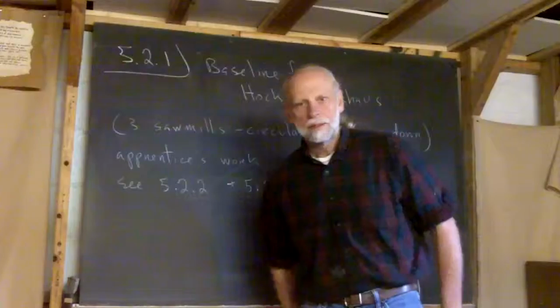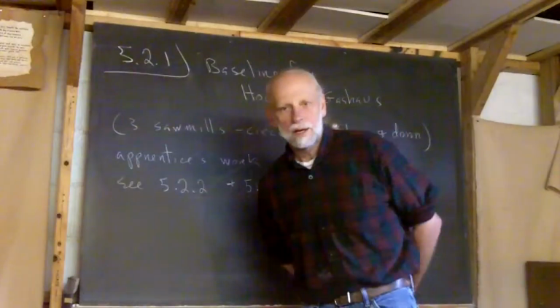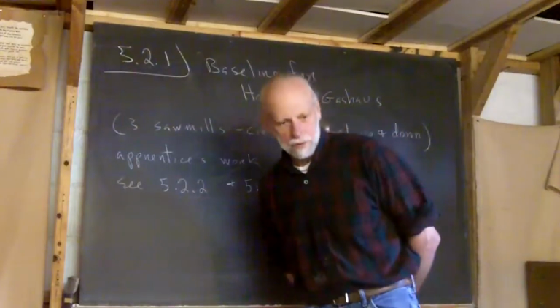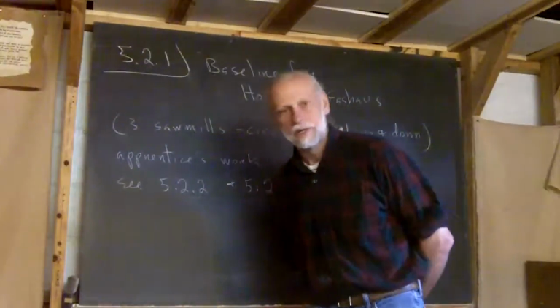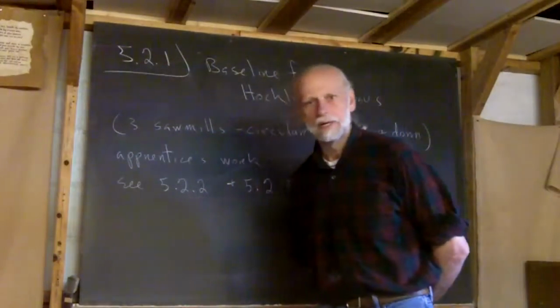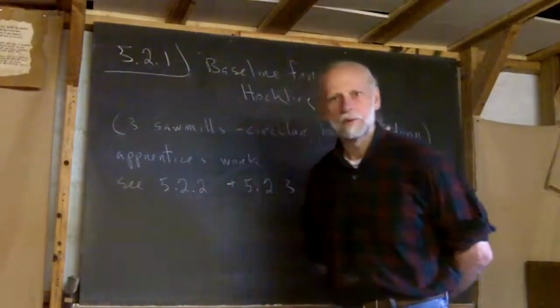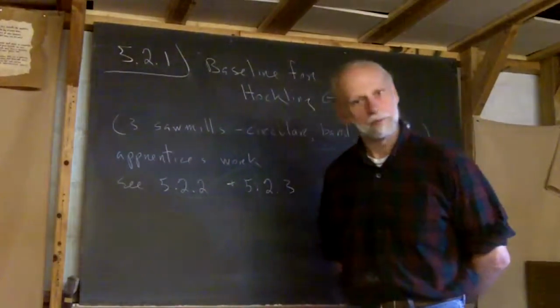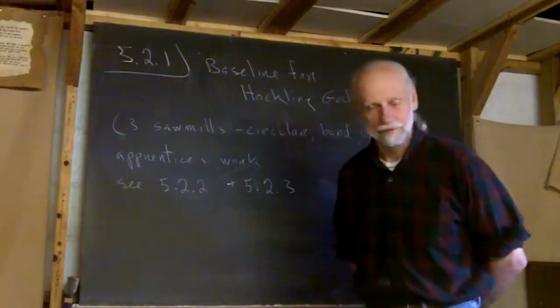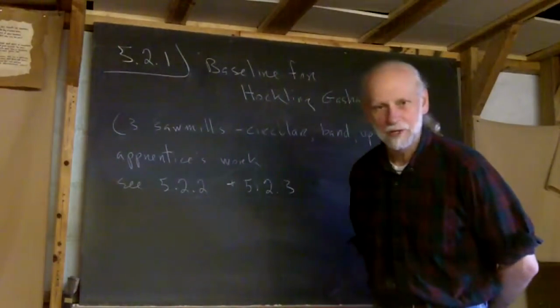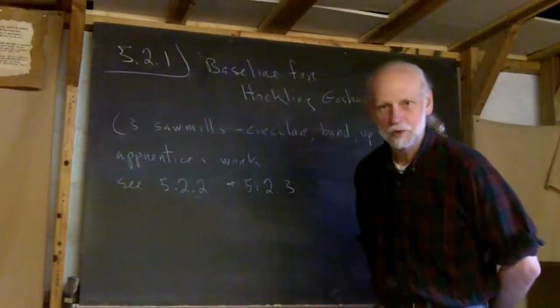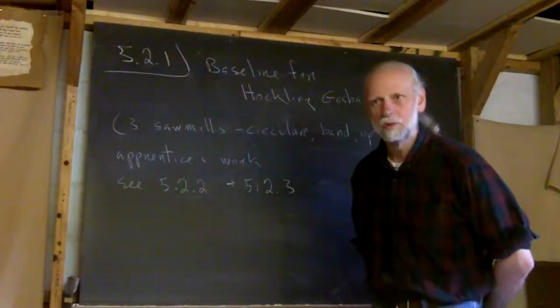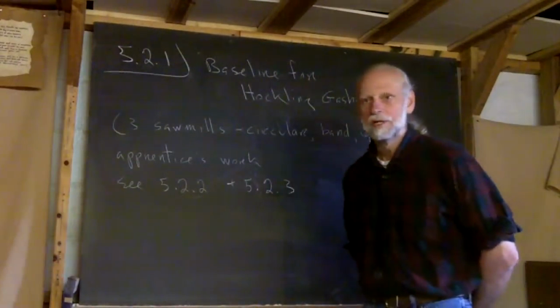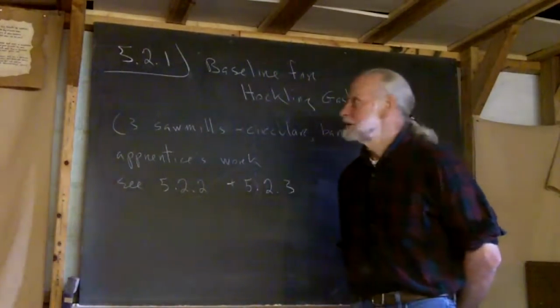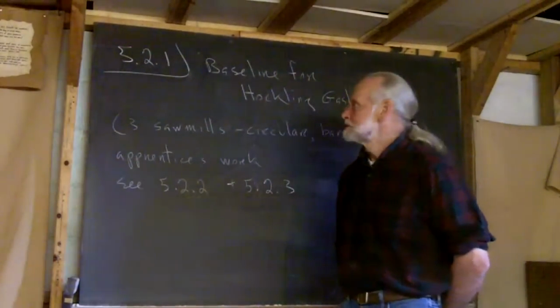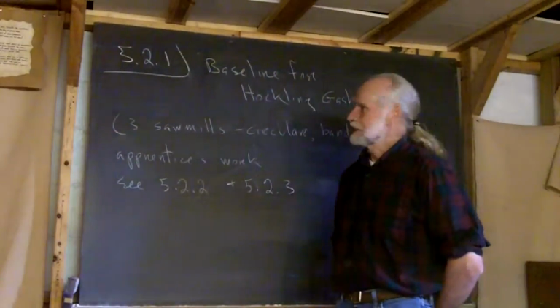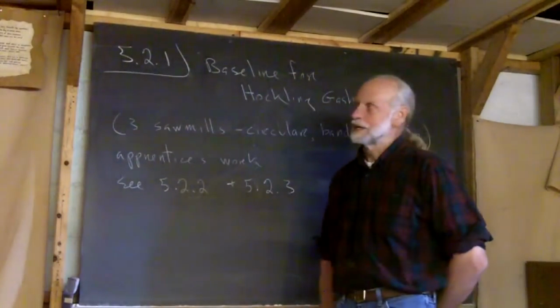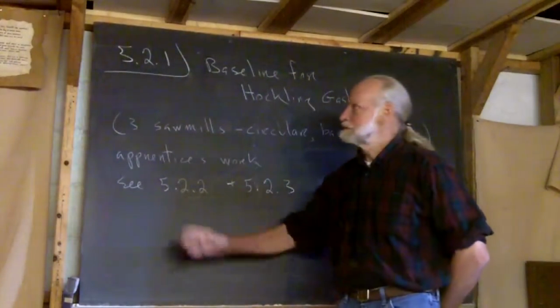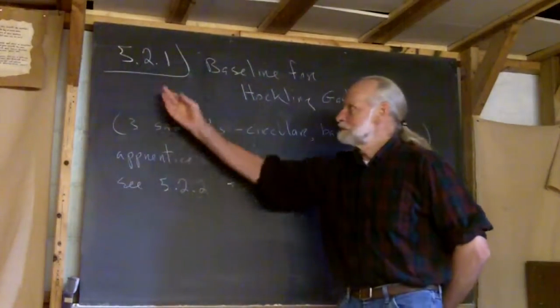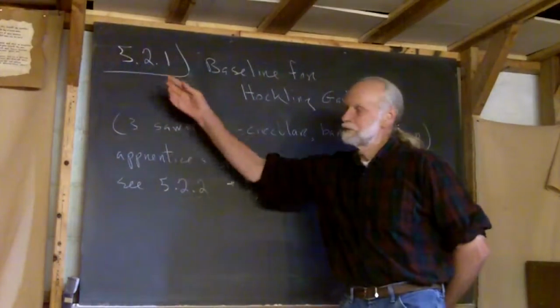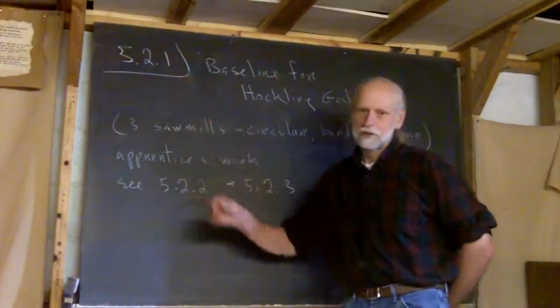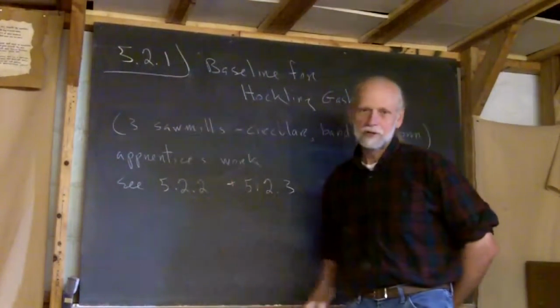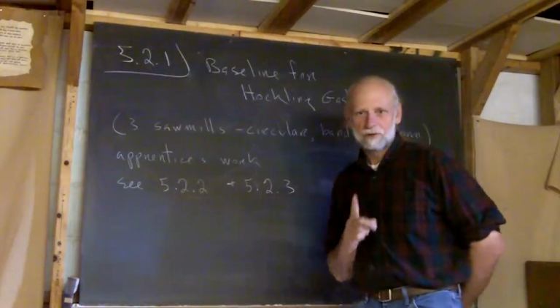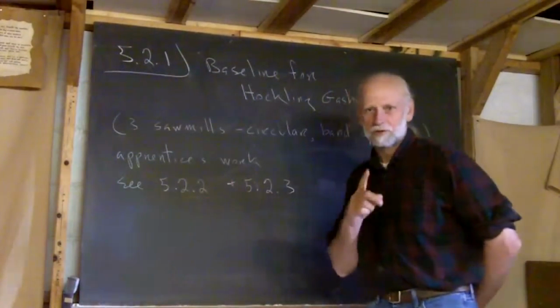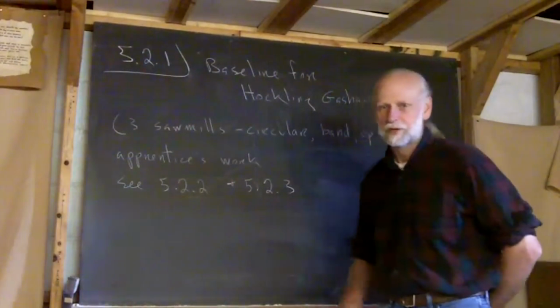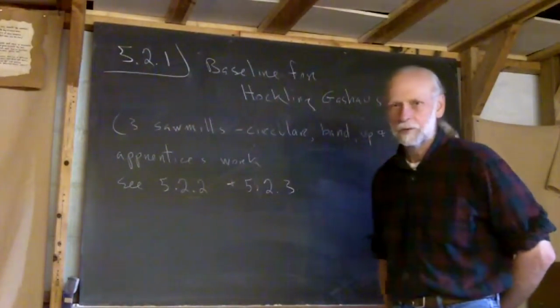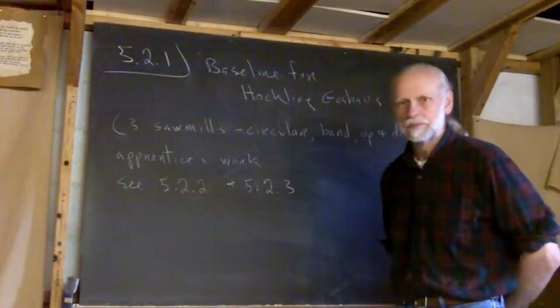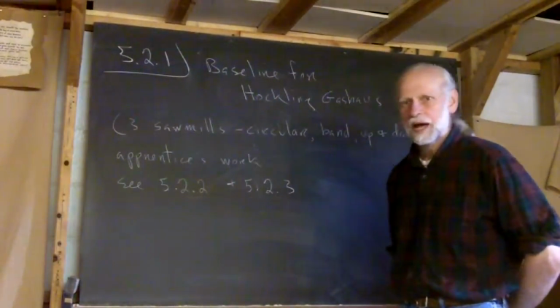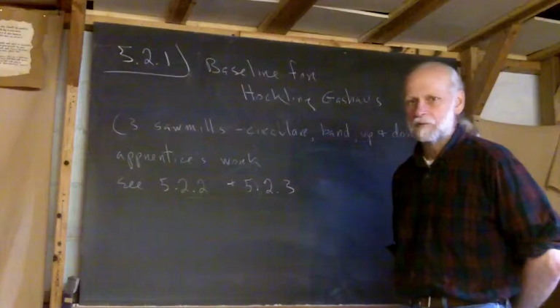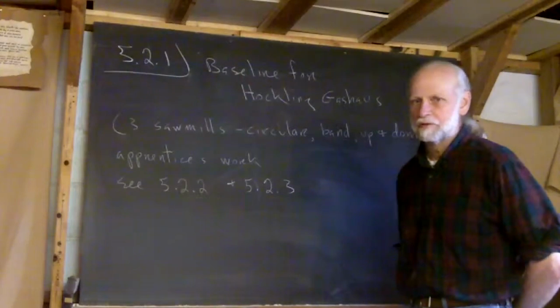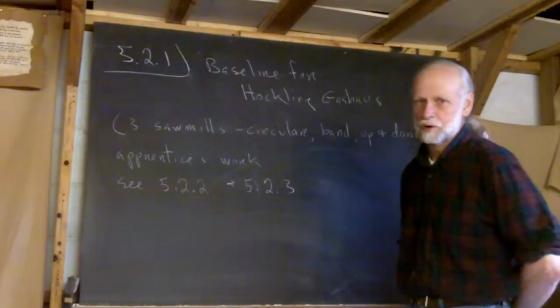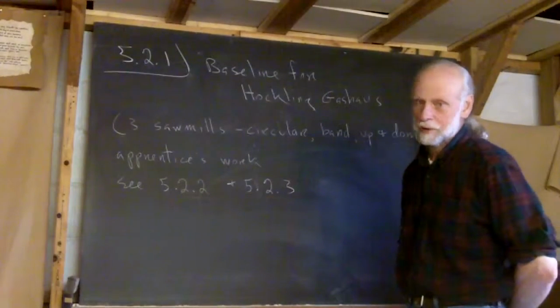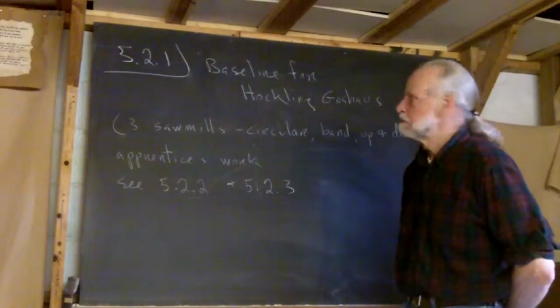Hello, welcome to Frank's School. This is the second day of my fifth year, first video. I'll be very brief.